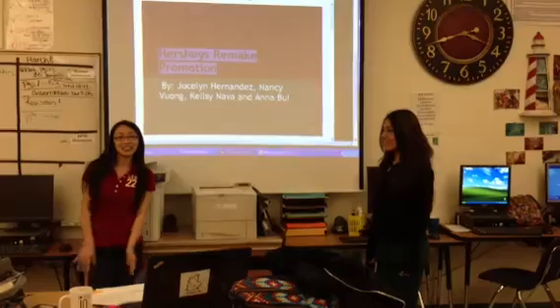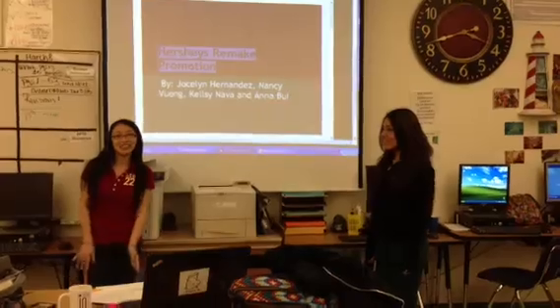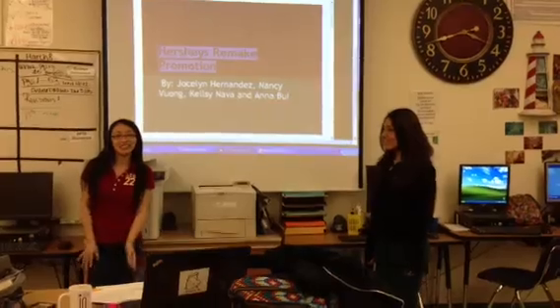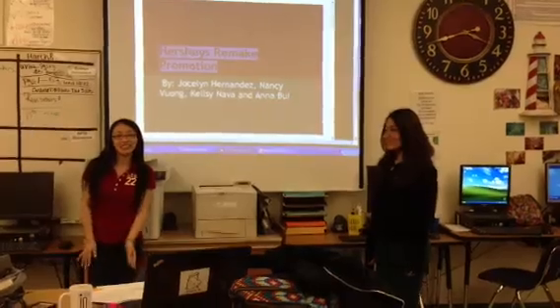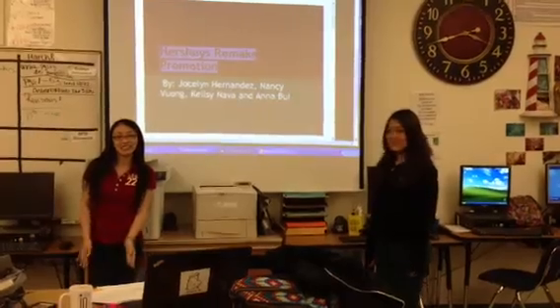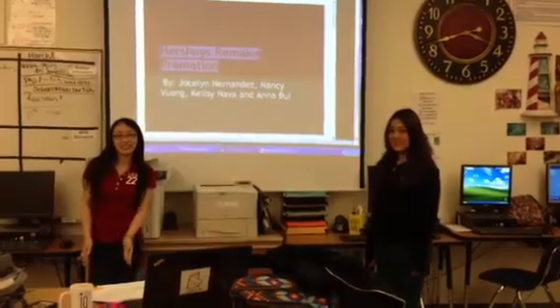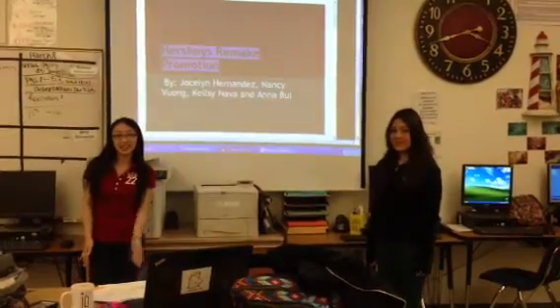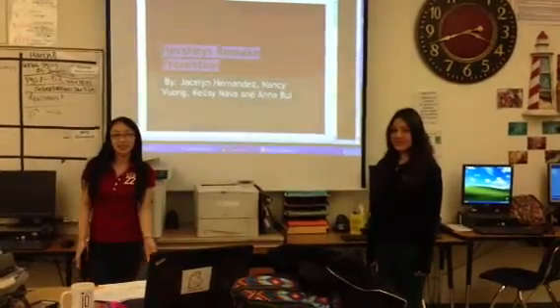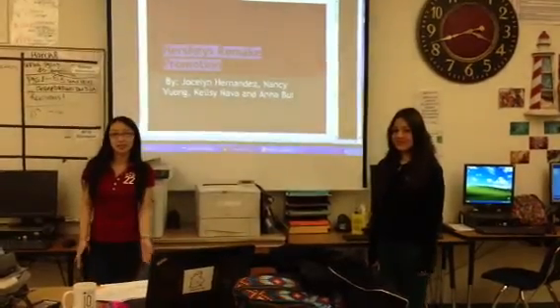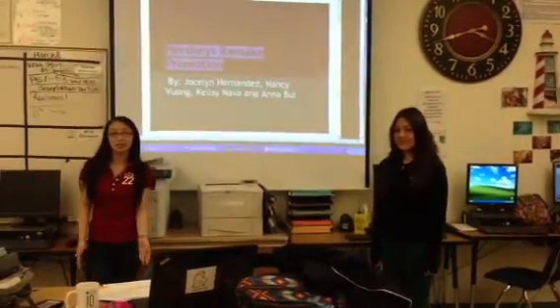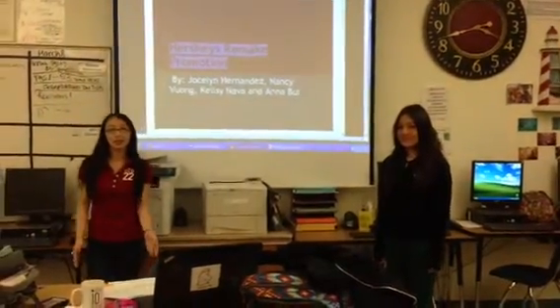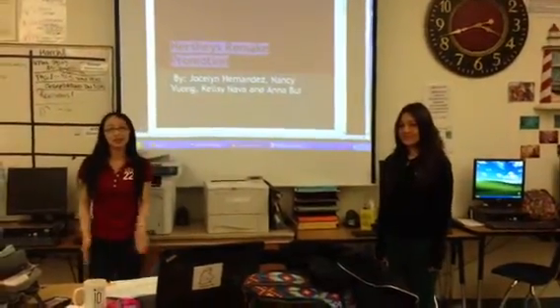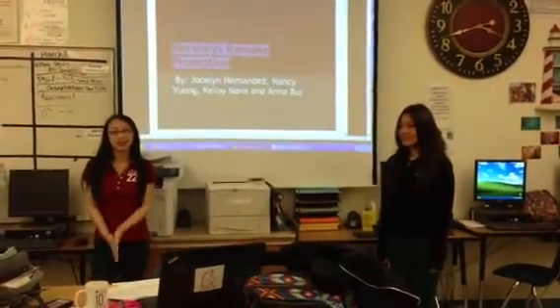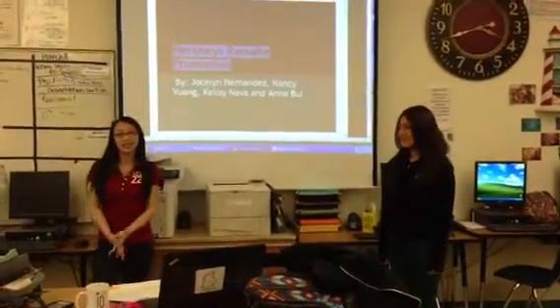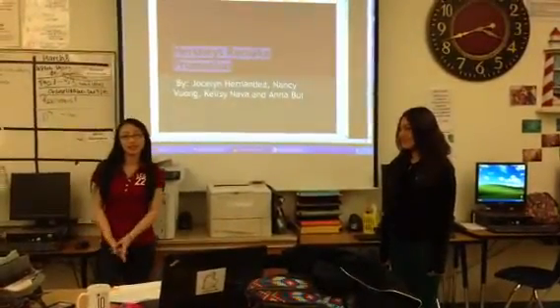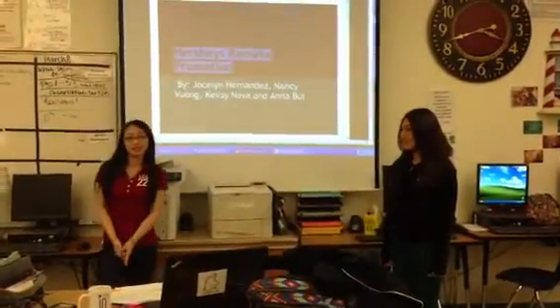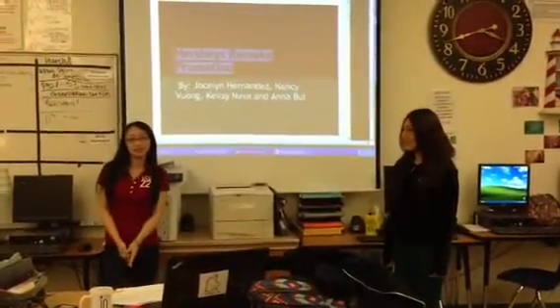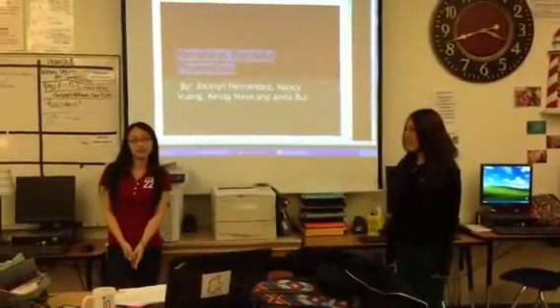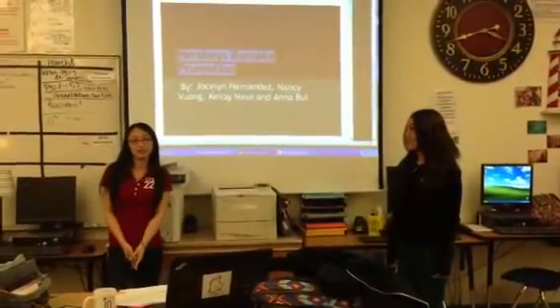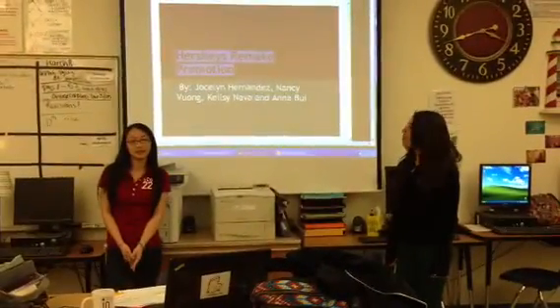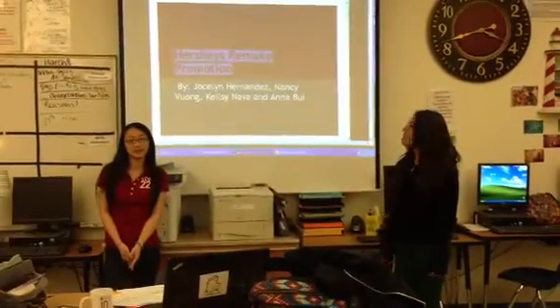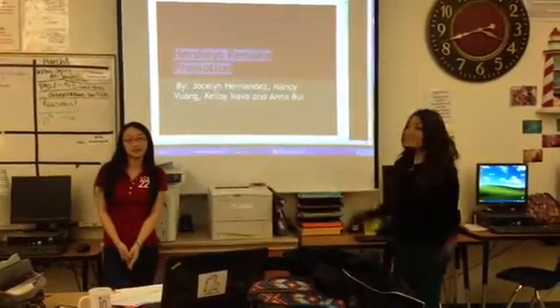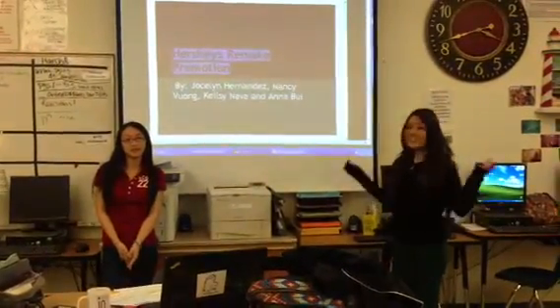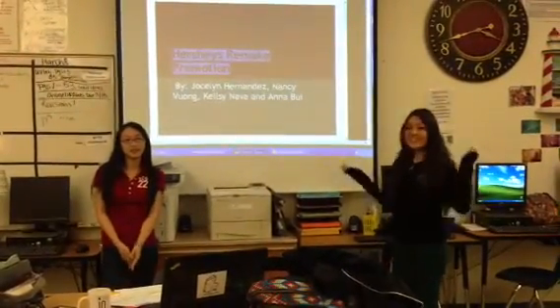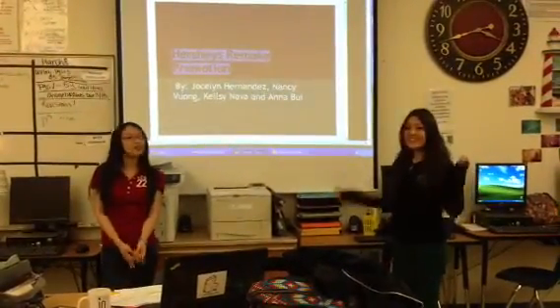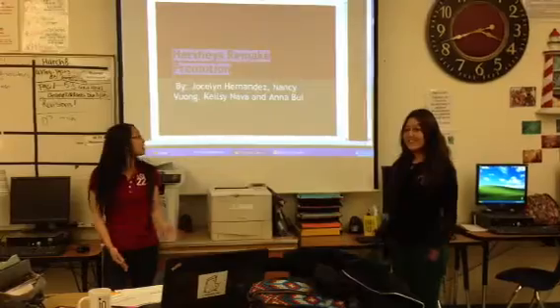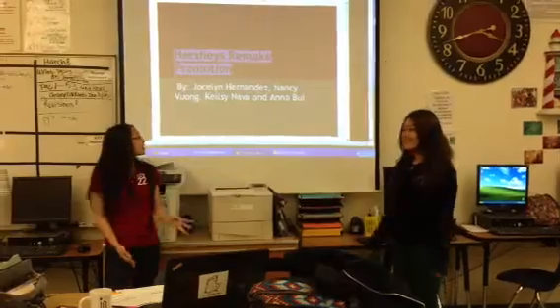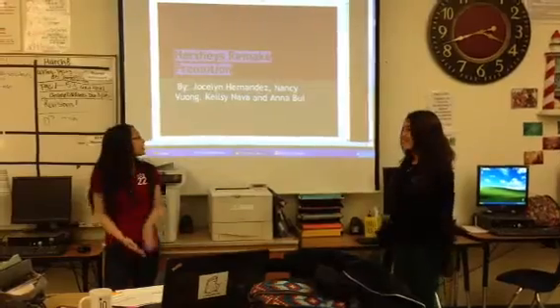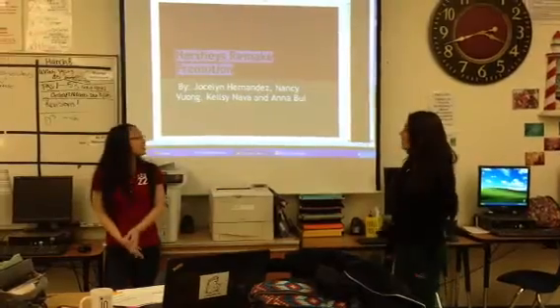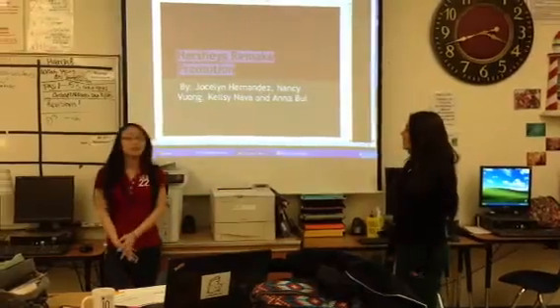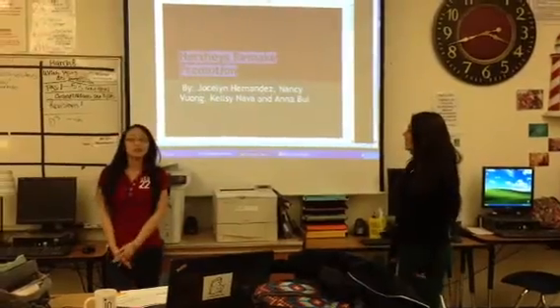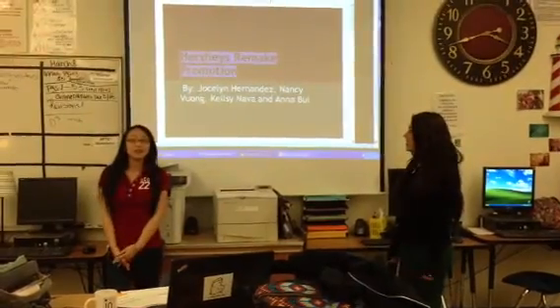Hello, this is our case study and it's made by me, Nancy Boone, and me, Jocelyn, Kelsey, Nava, and Anna Booy.